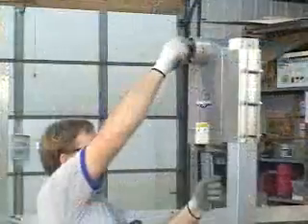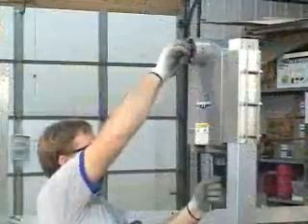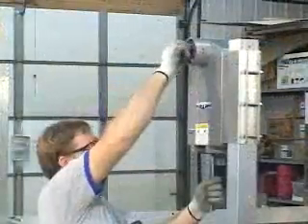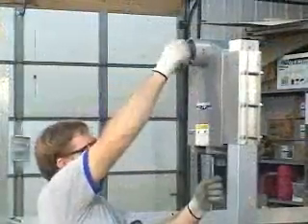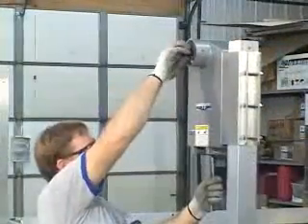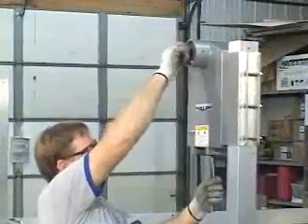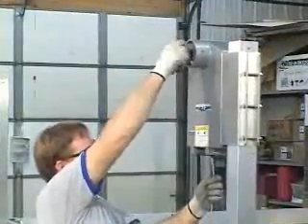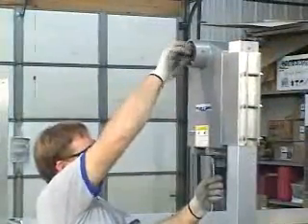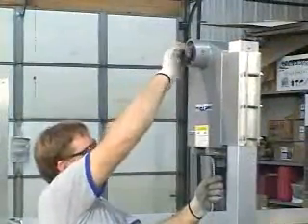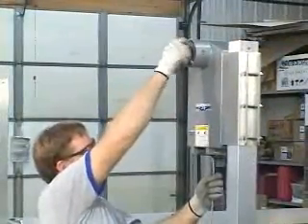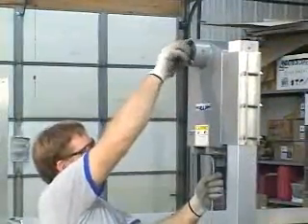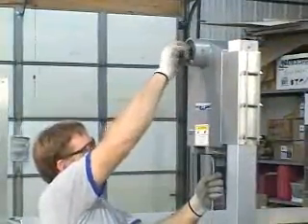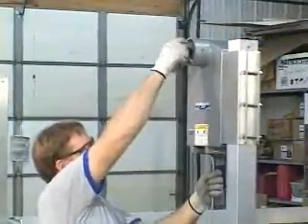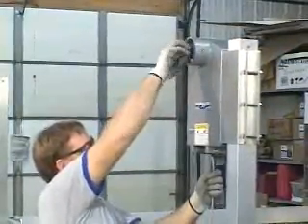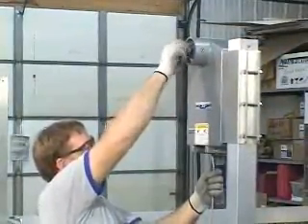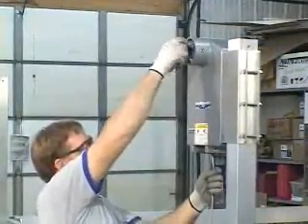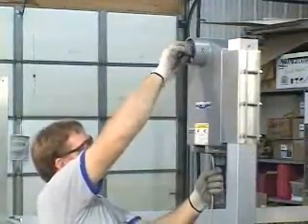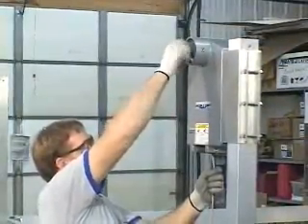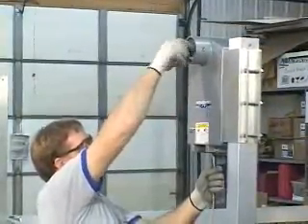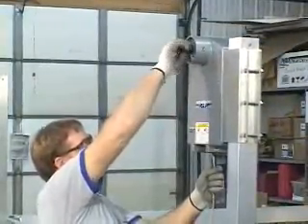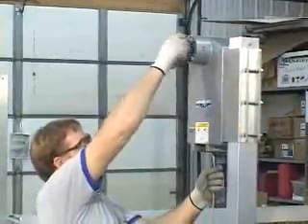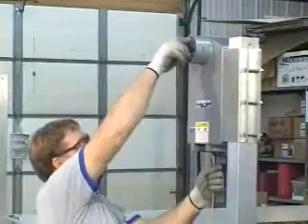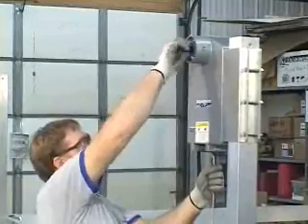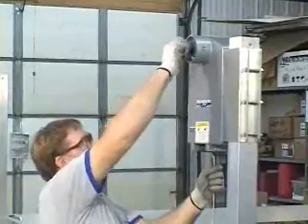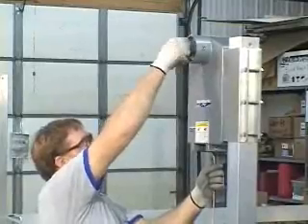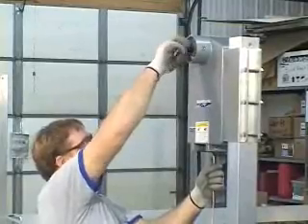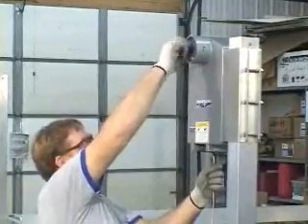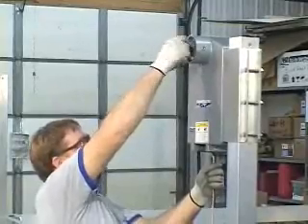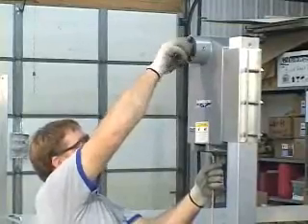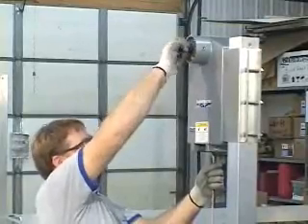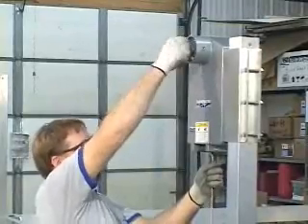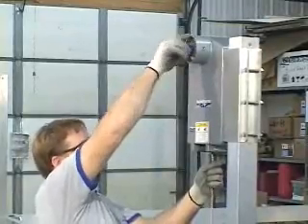Keeping tension on the cable, take up some of the cable slack by turning the winch shaft clockwise.